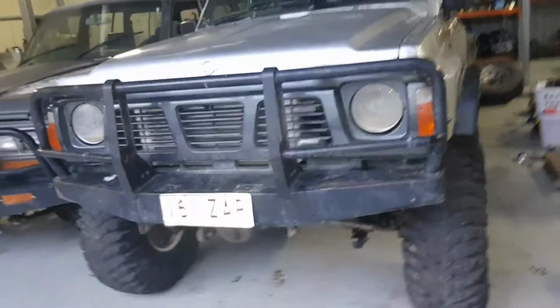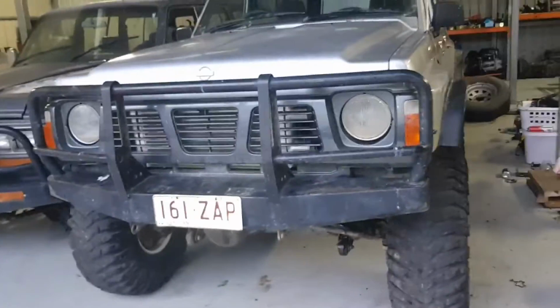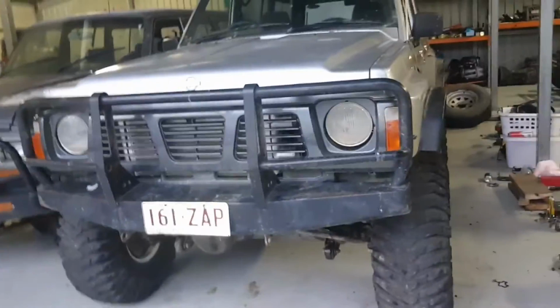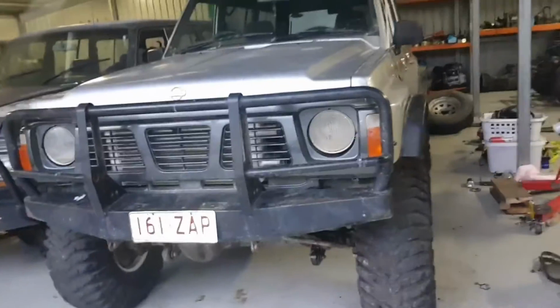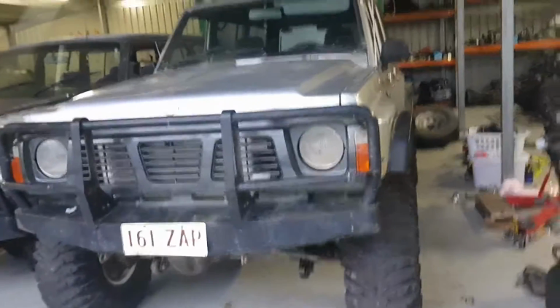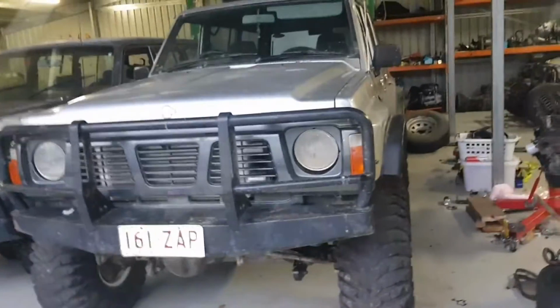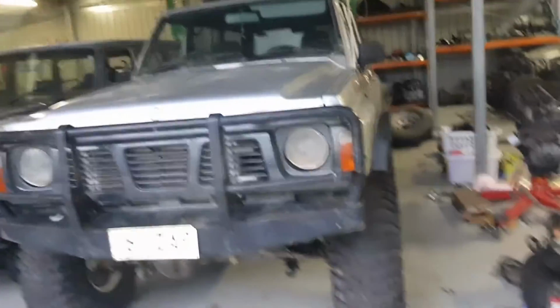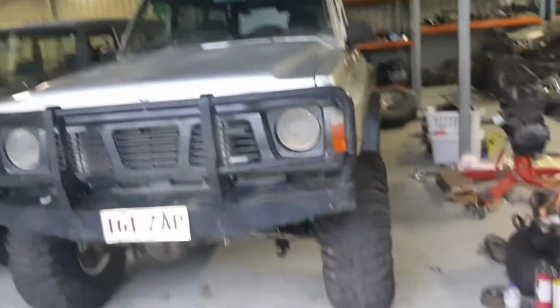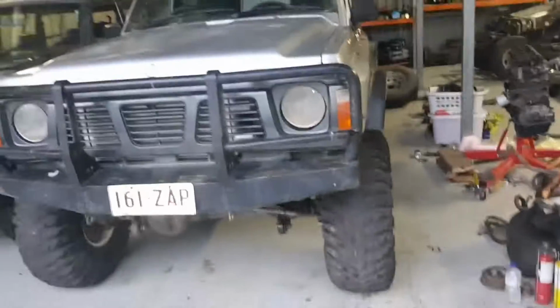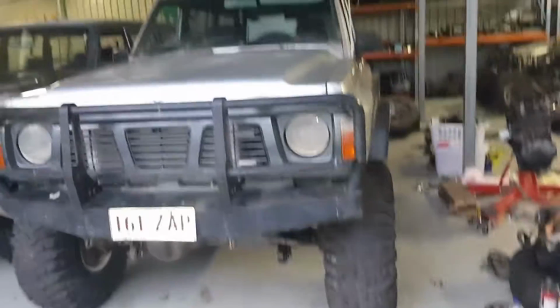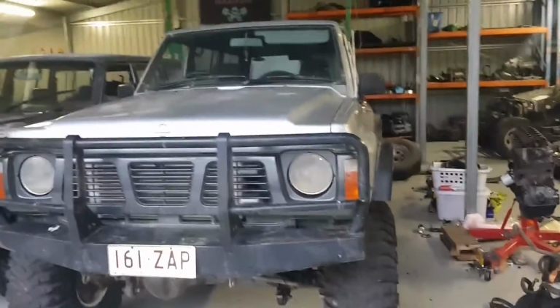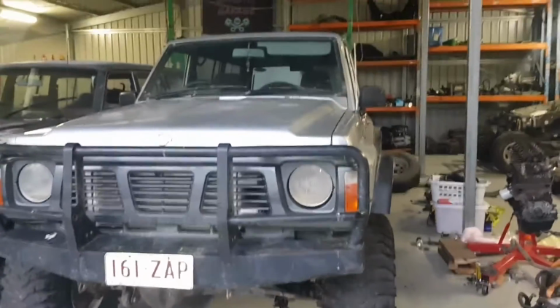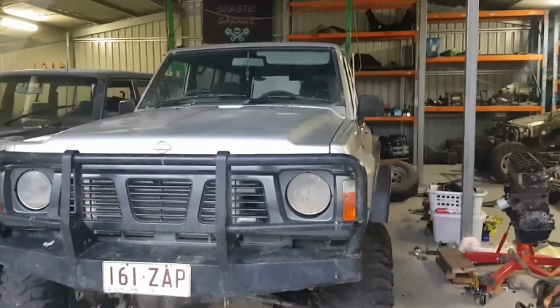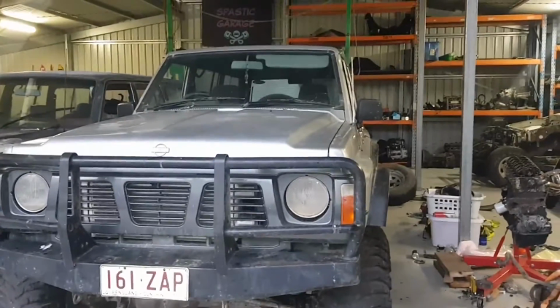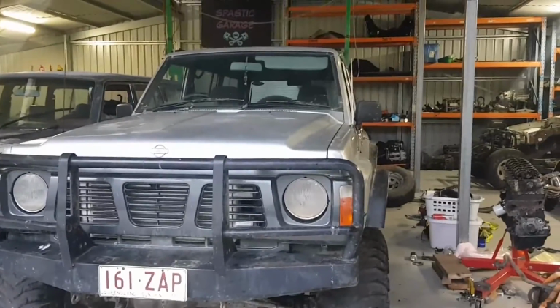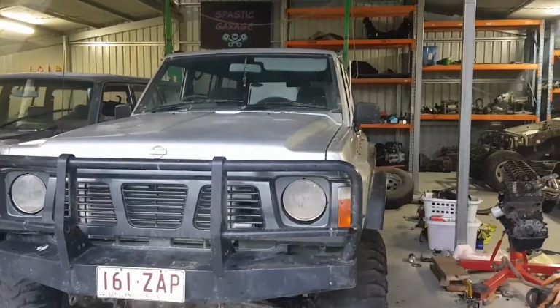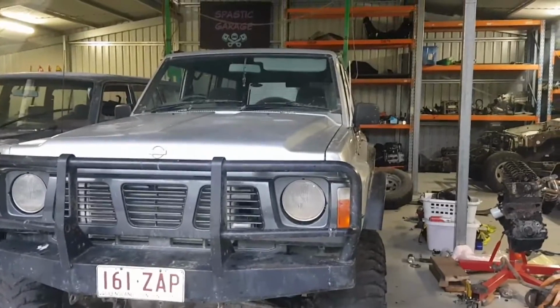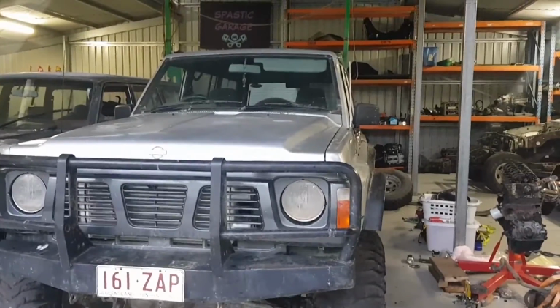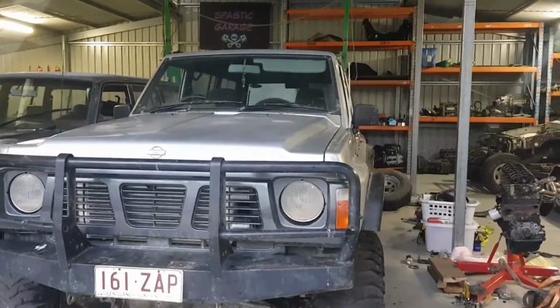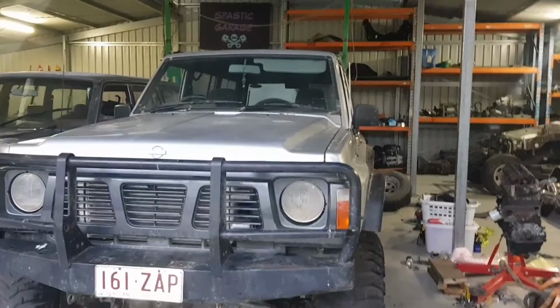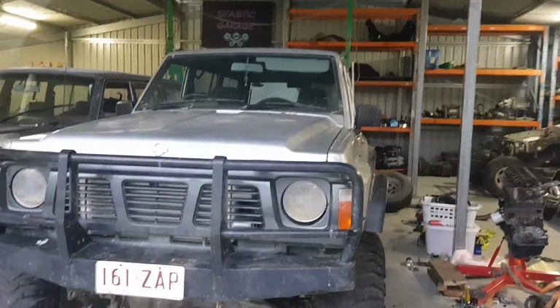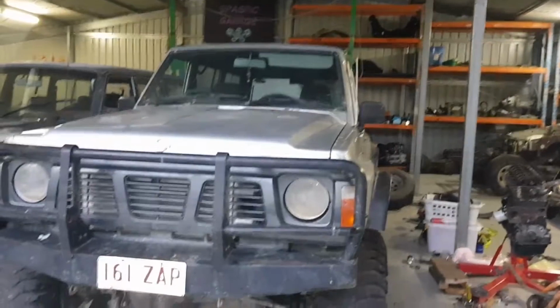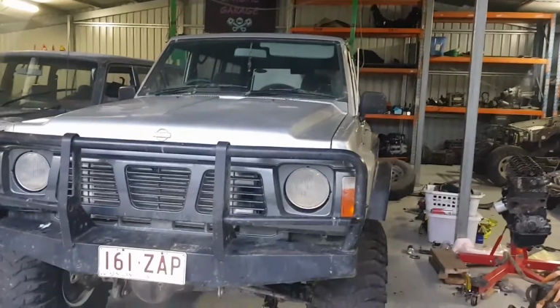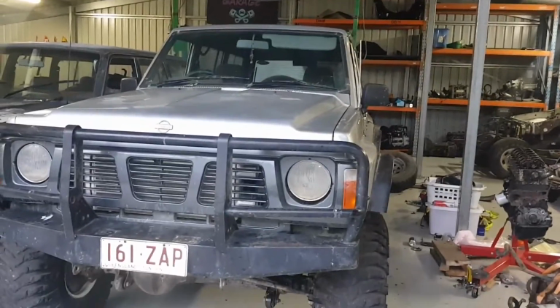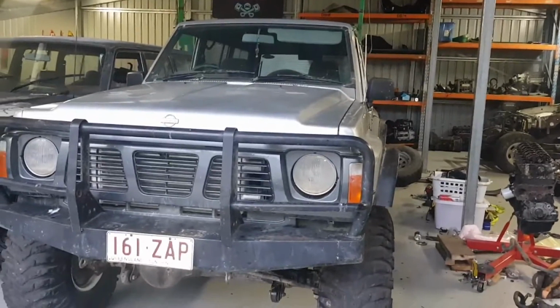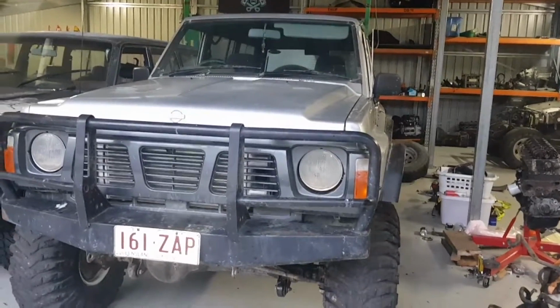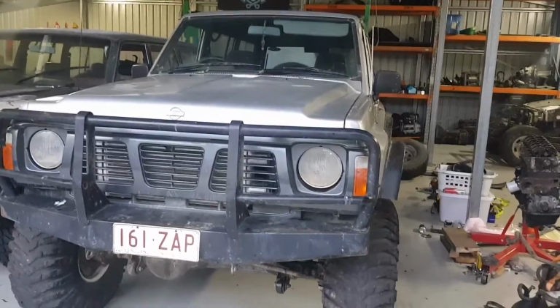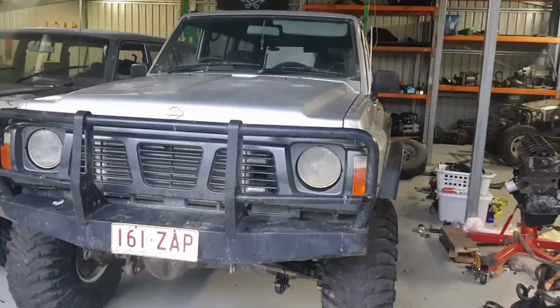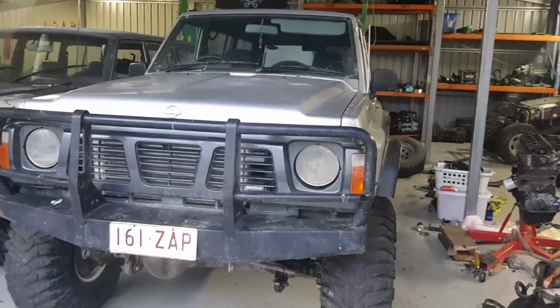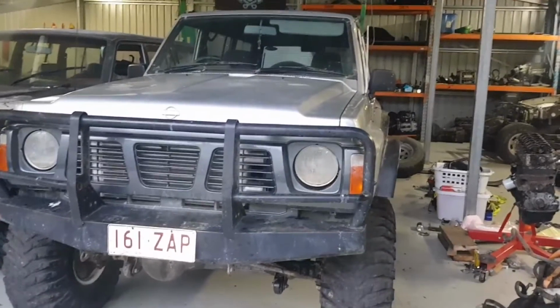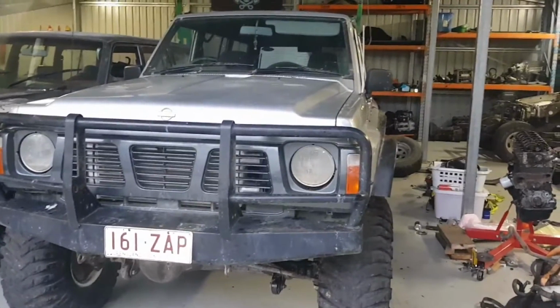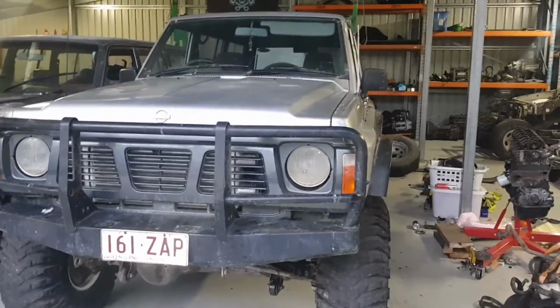Trying to get it done before the Easter four day weekend - gonna thrash the living shit out of it.